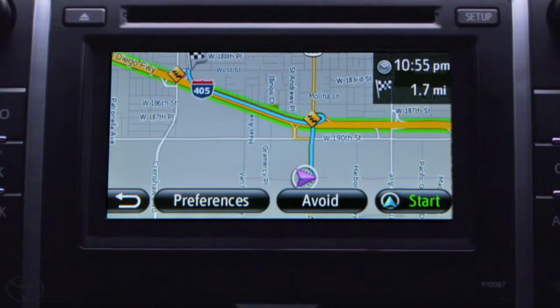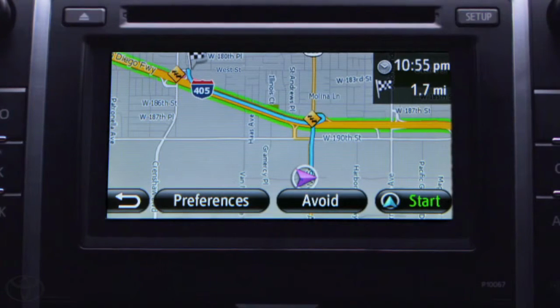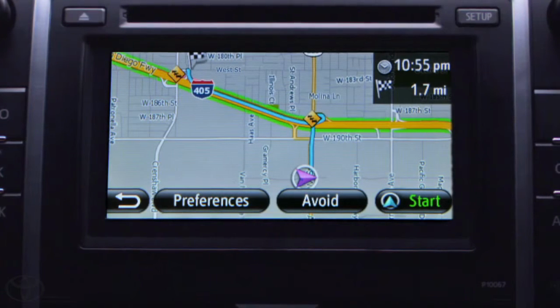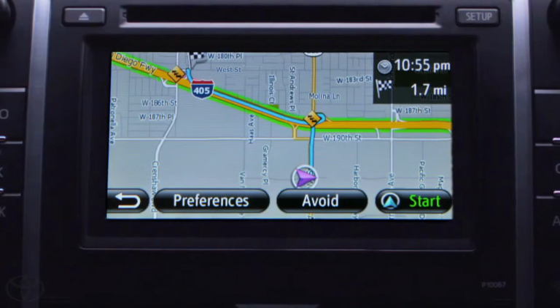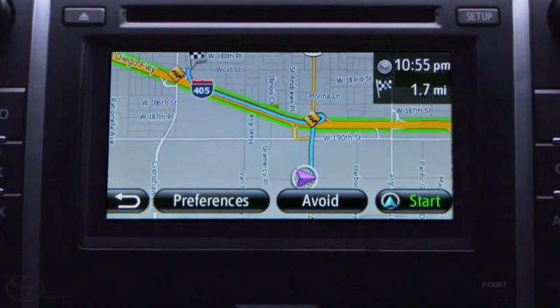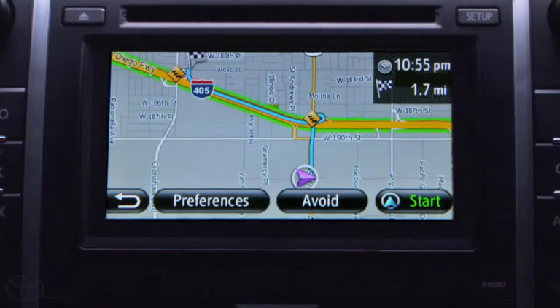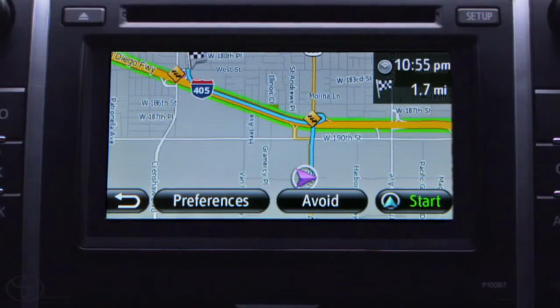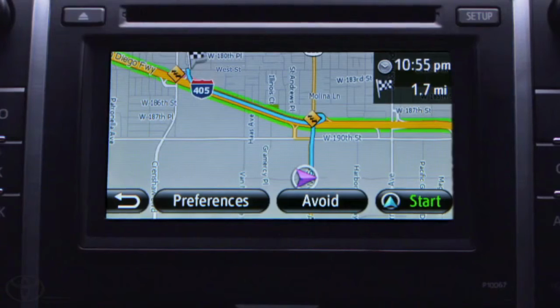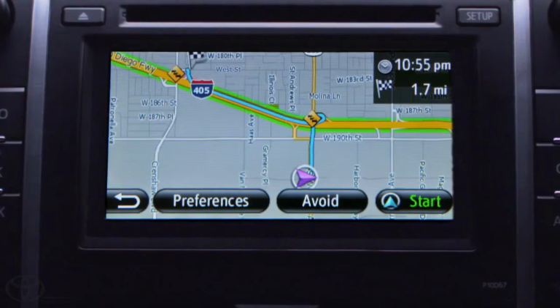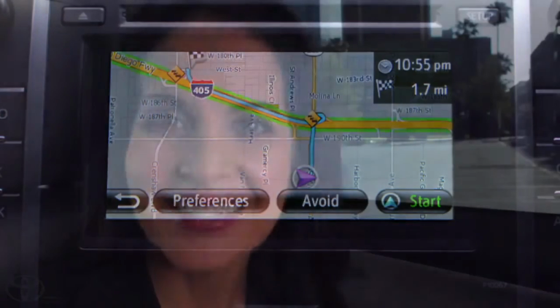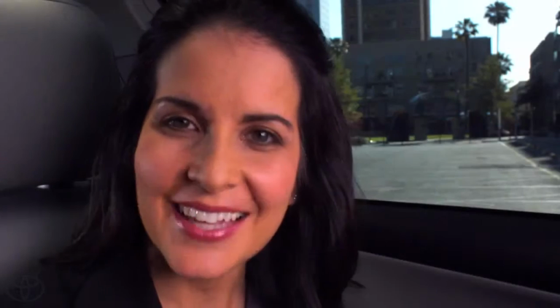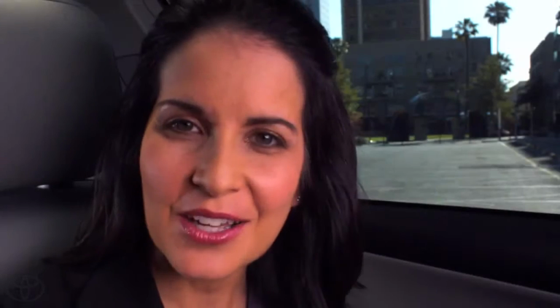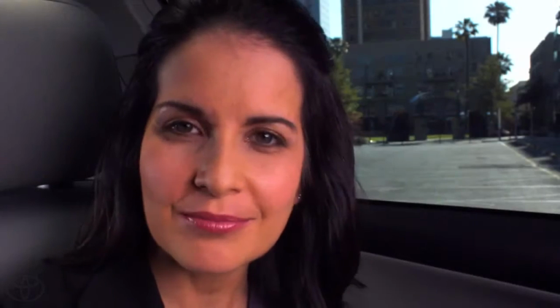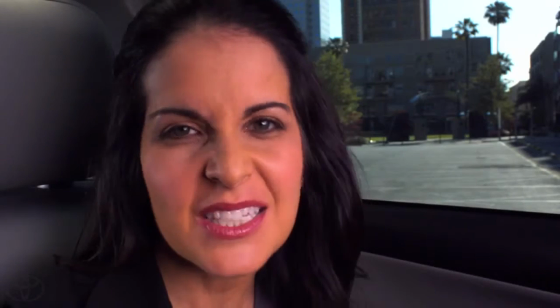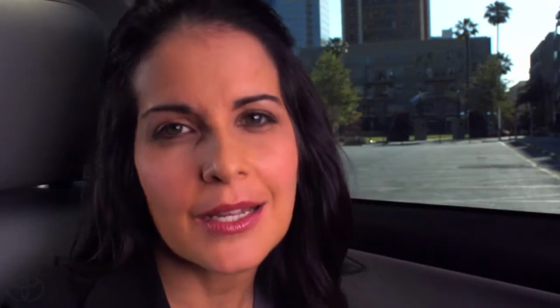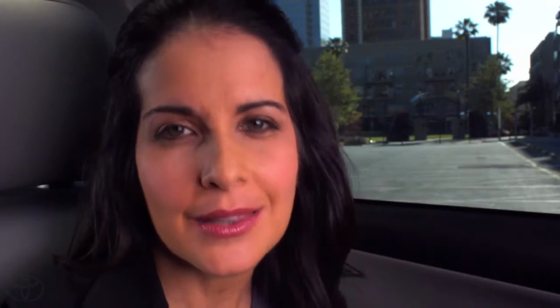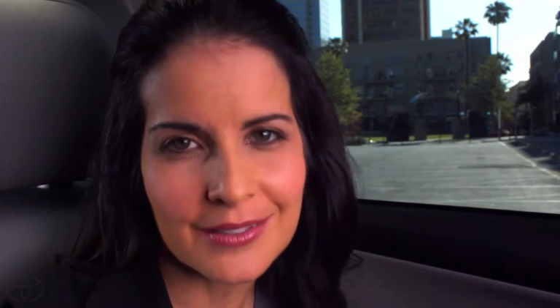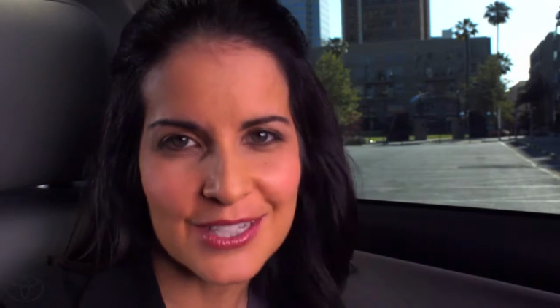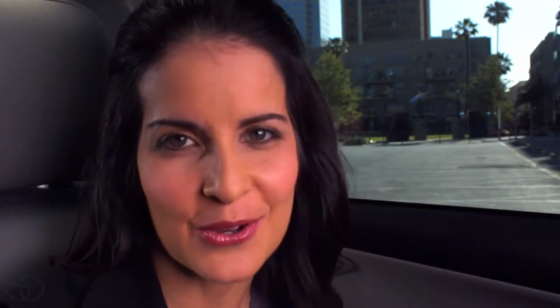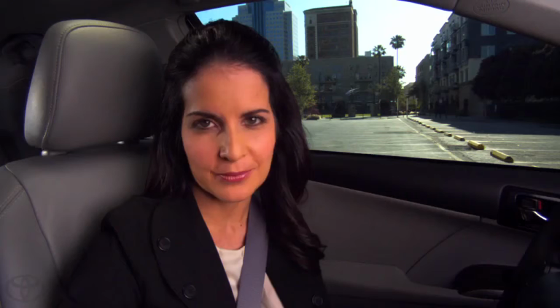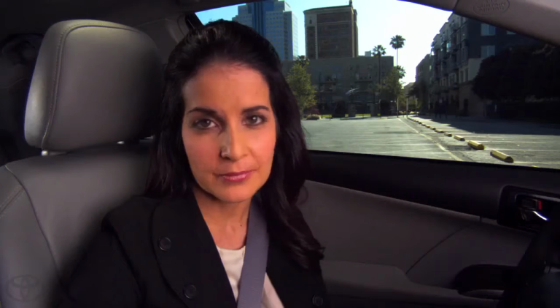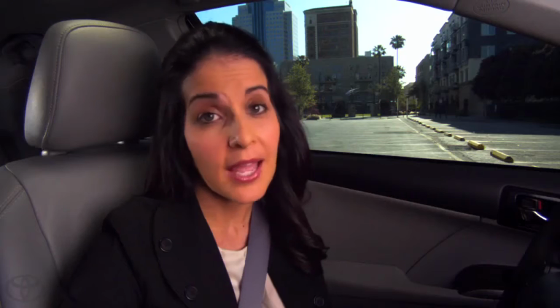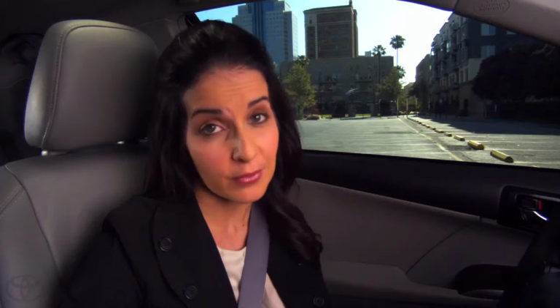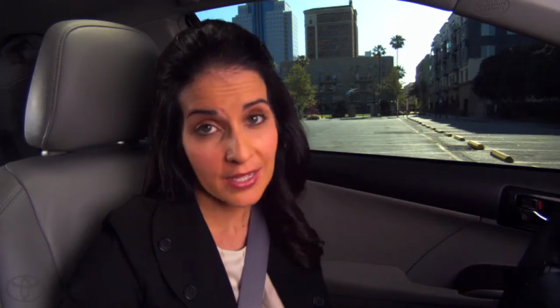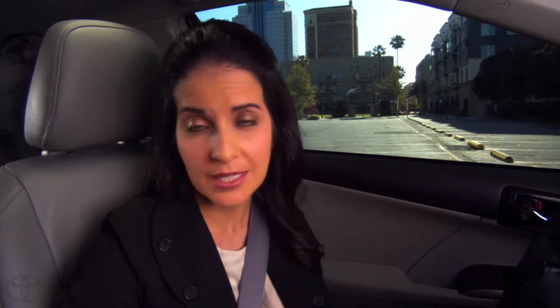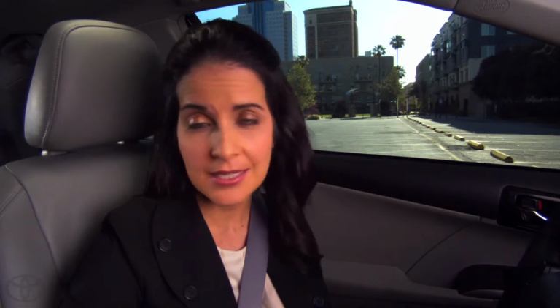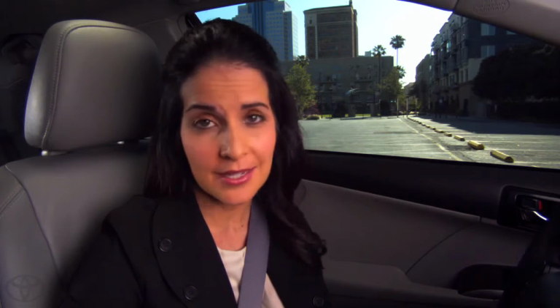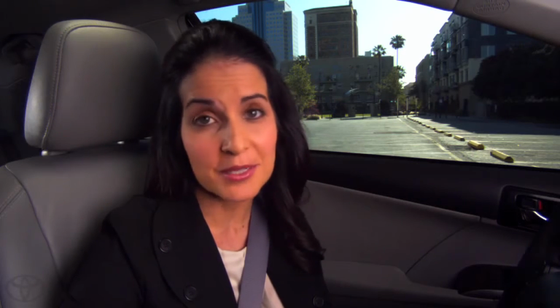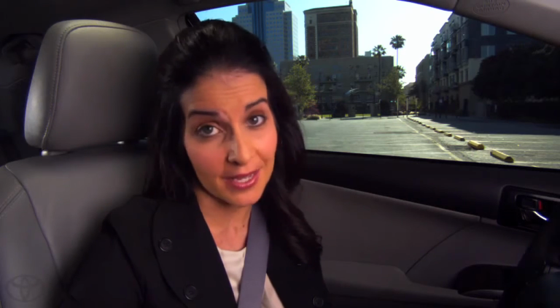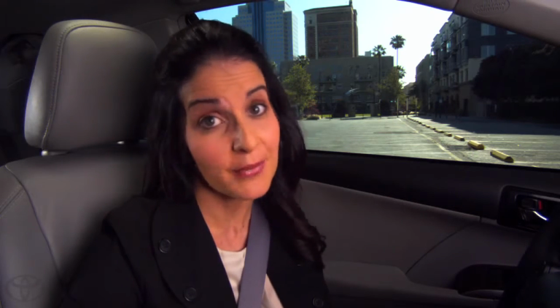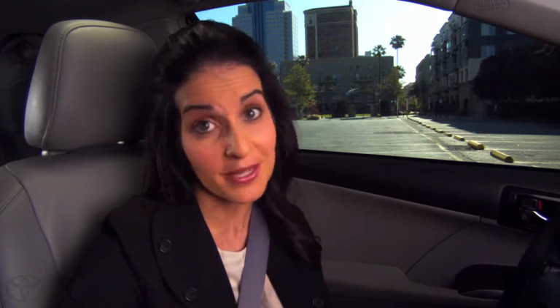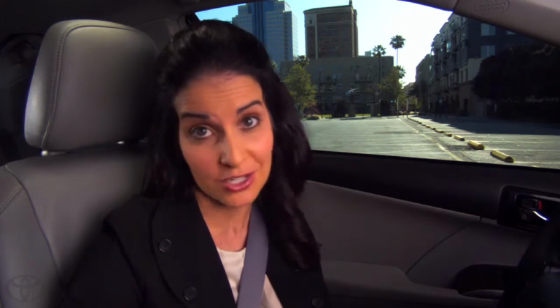Green, and I'm good to go. Yellow, it's getting a little slow. And Red, it's time to pack my patience.